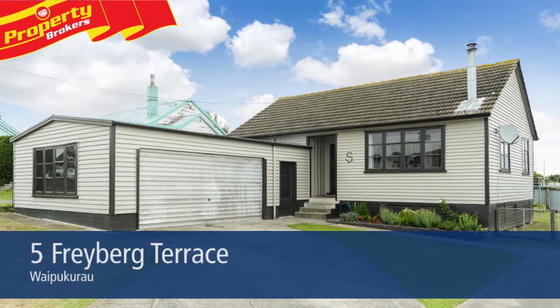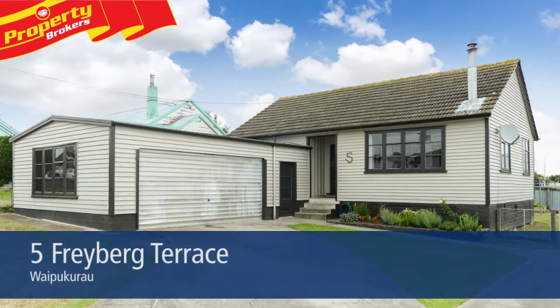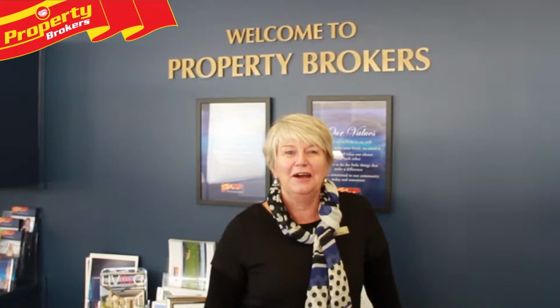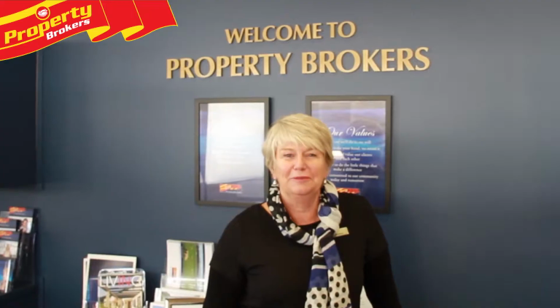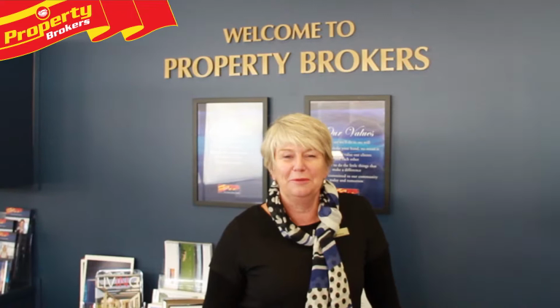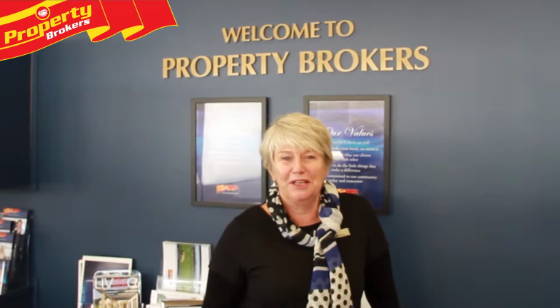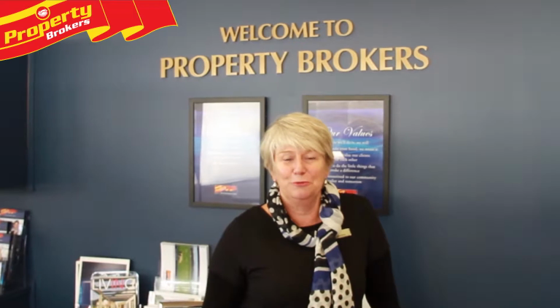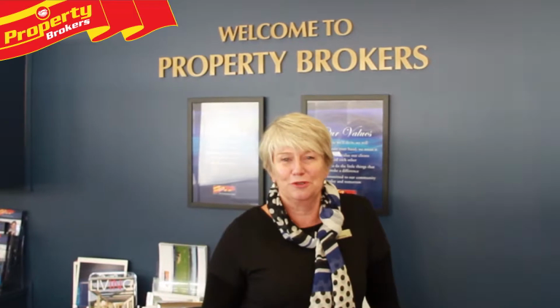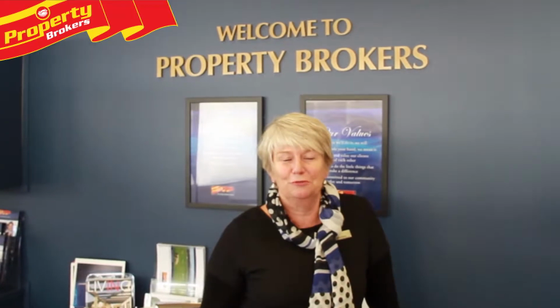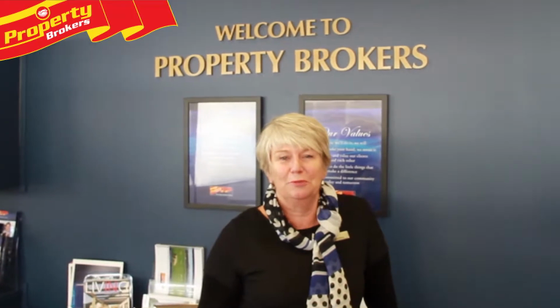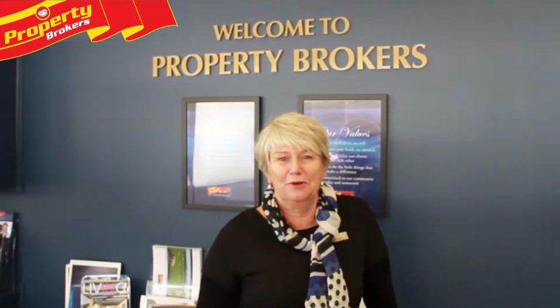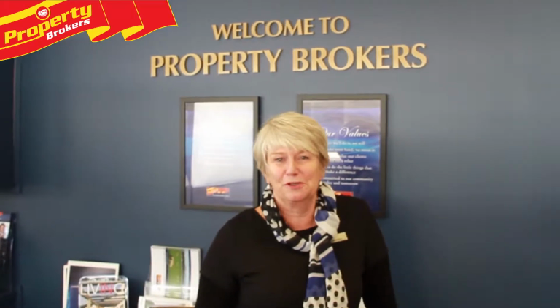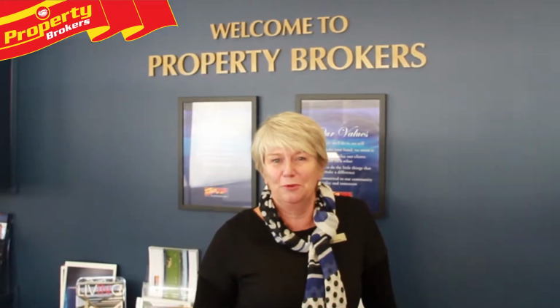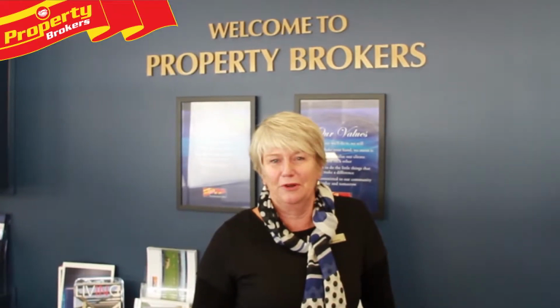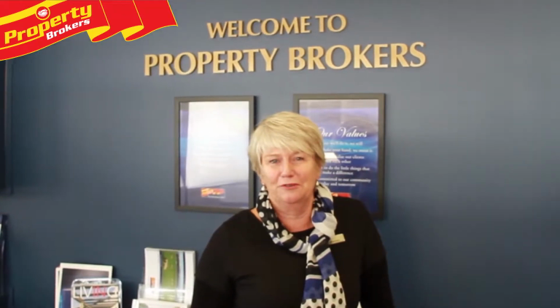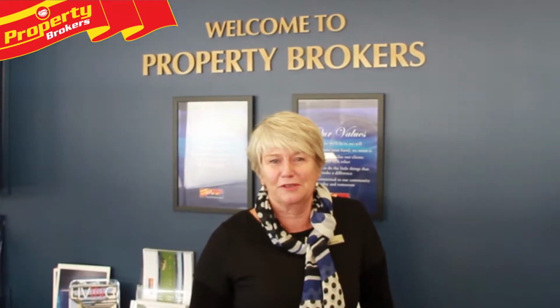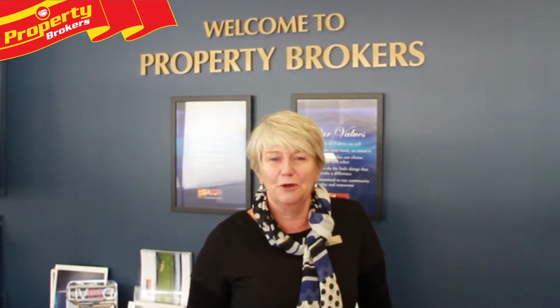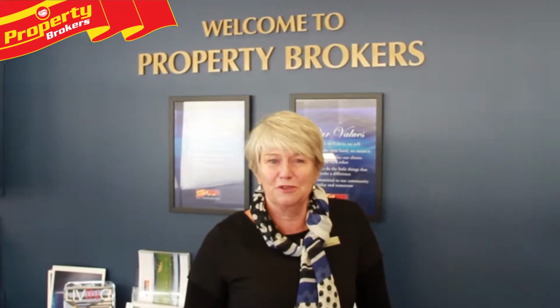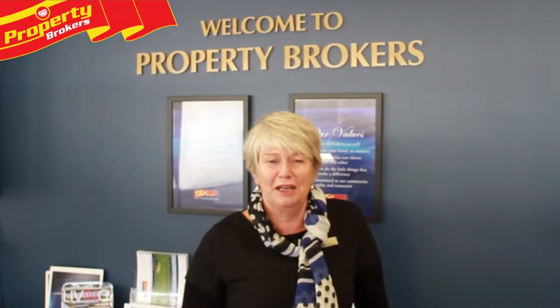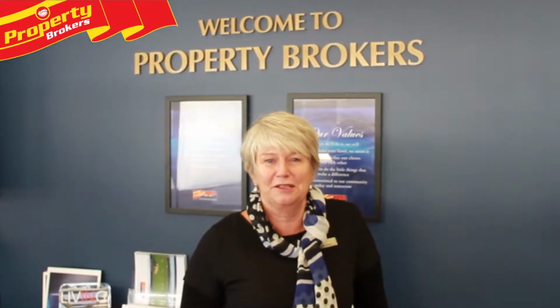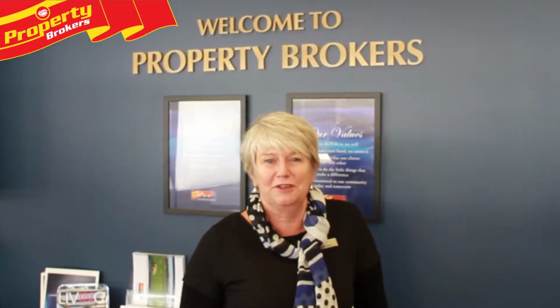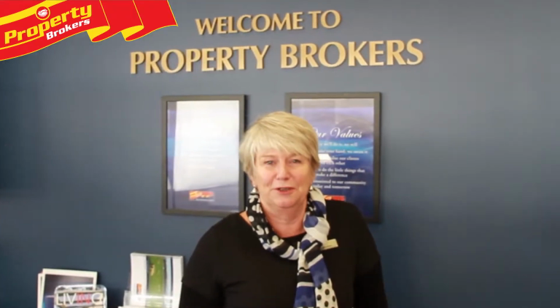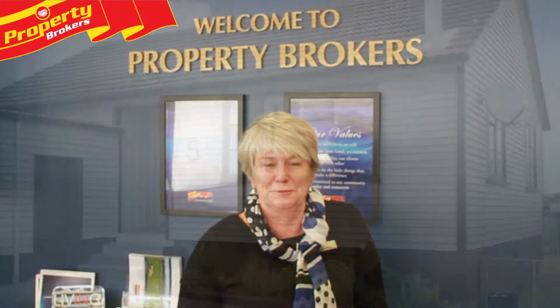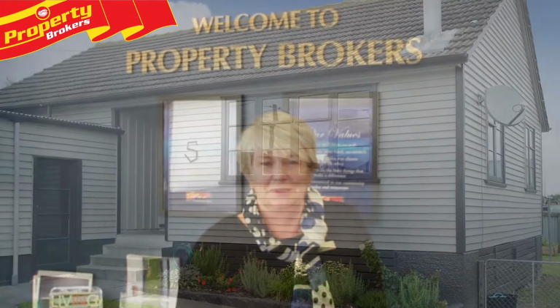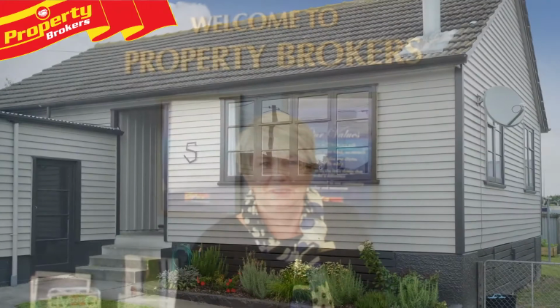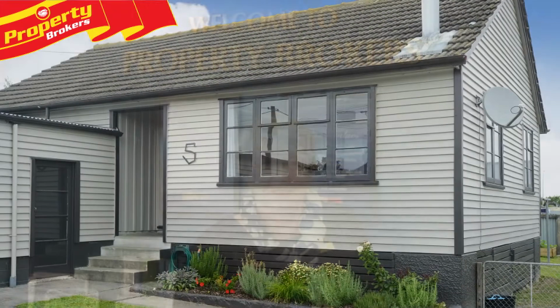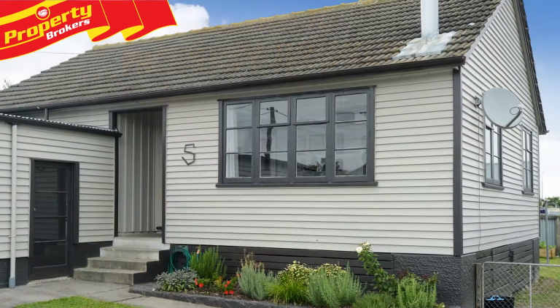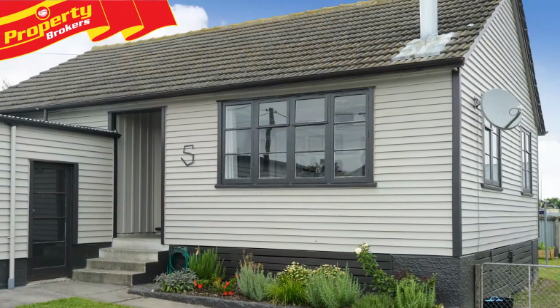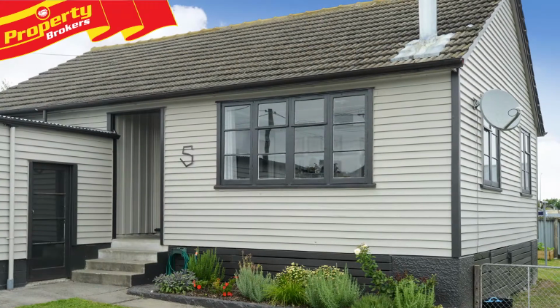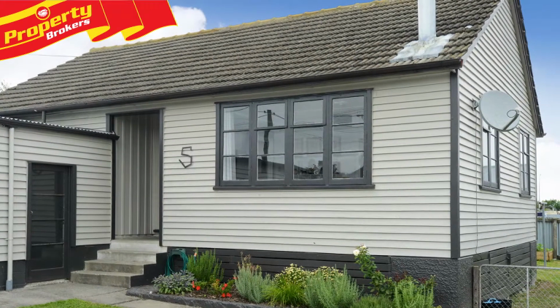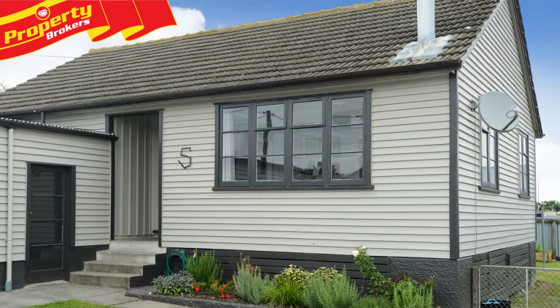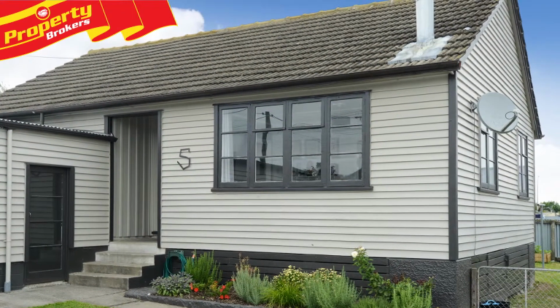Hi, I'm Jane Hamilton from Property Brokers Waipukura office. Welcome to my latest video. Great things coming.